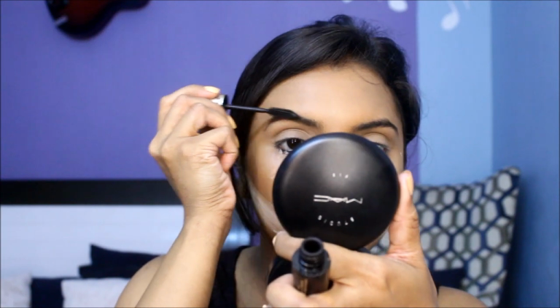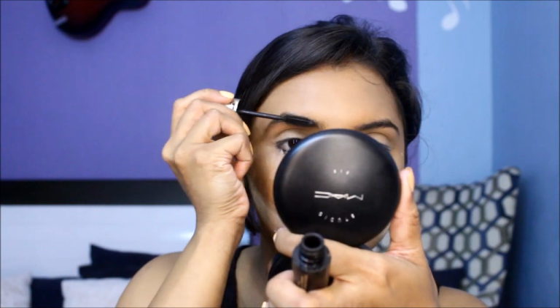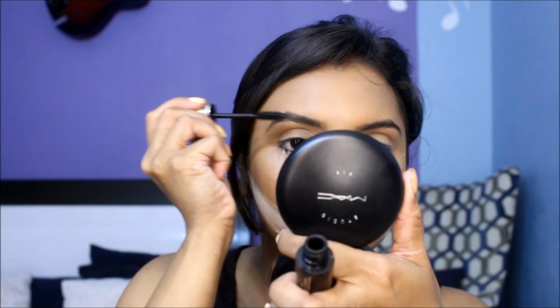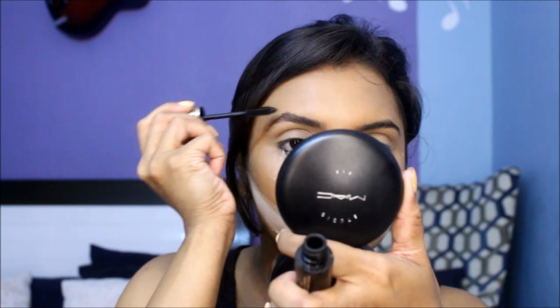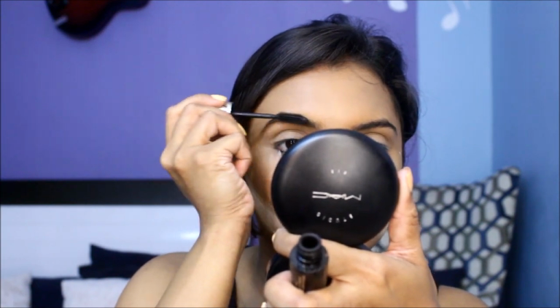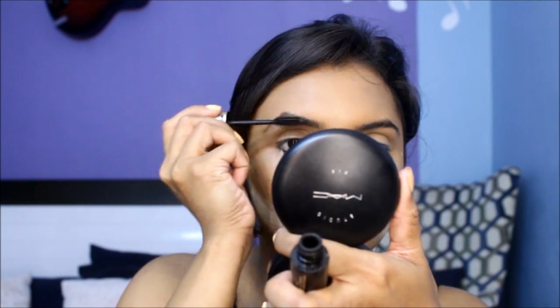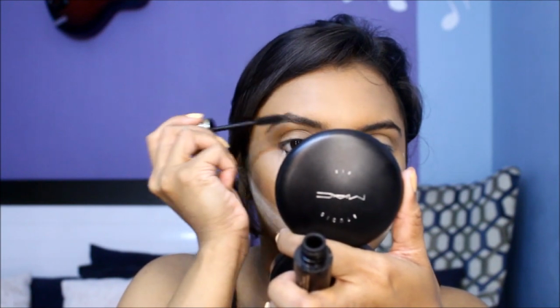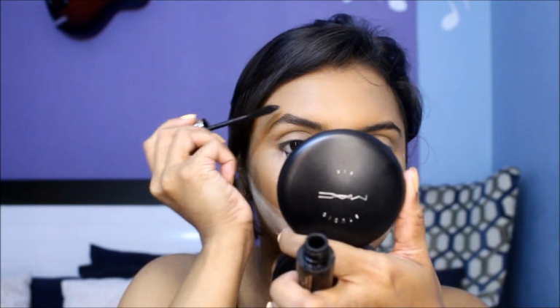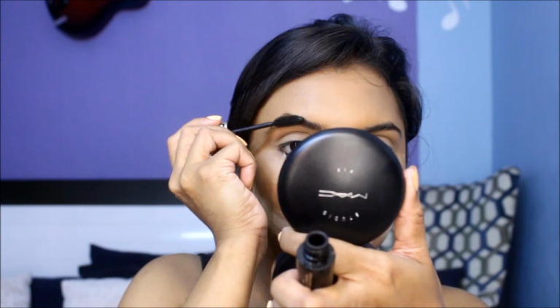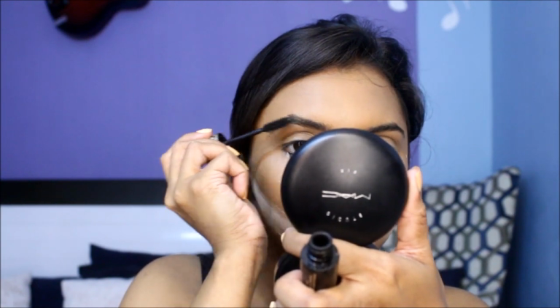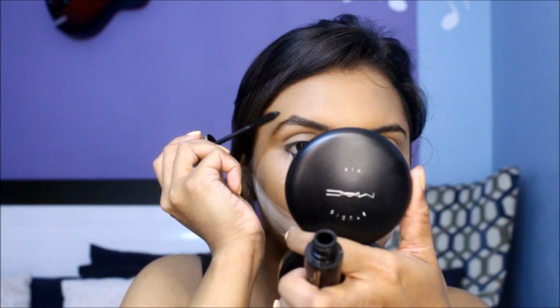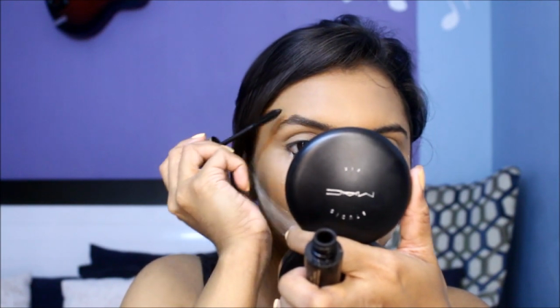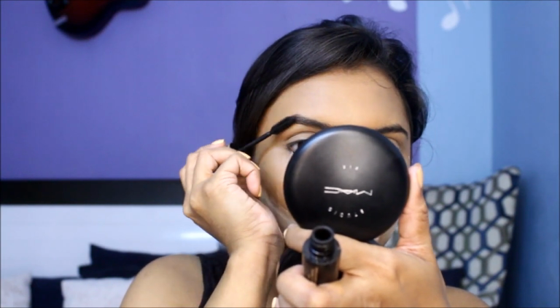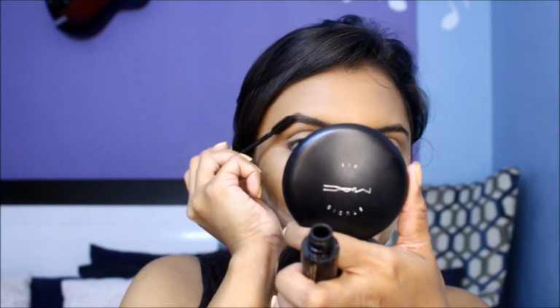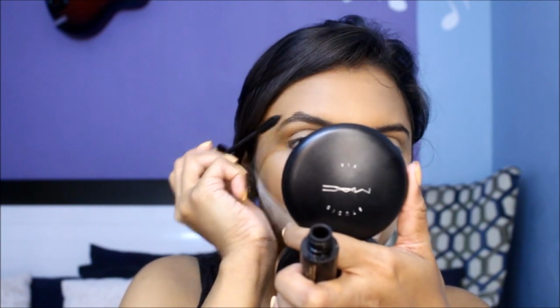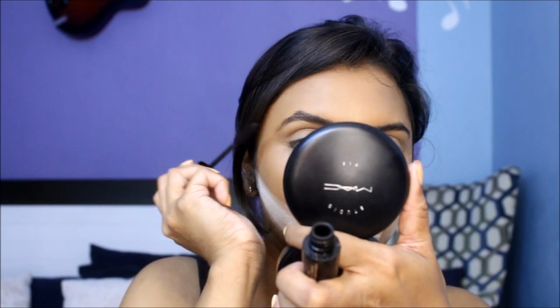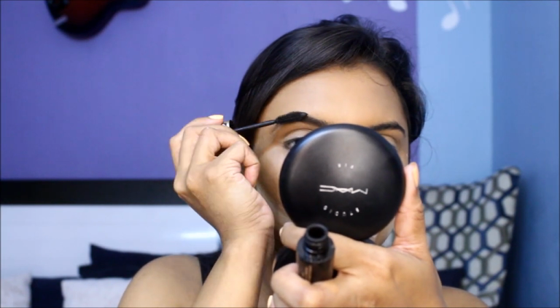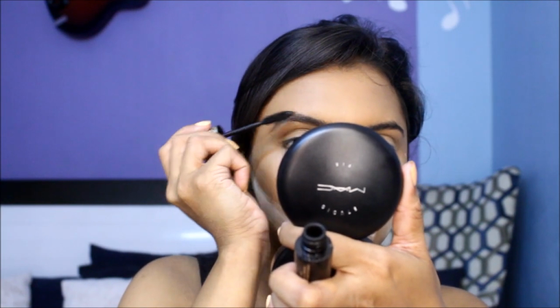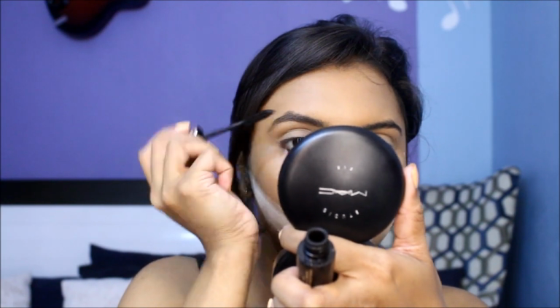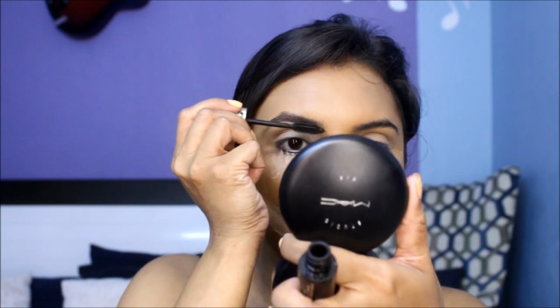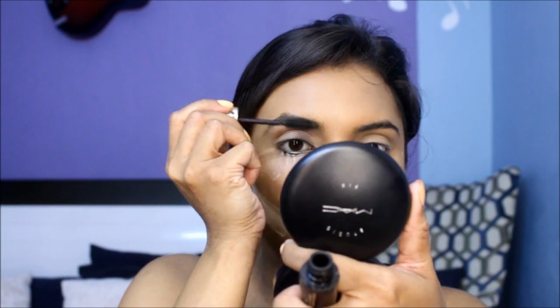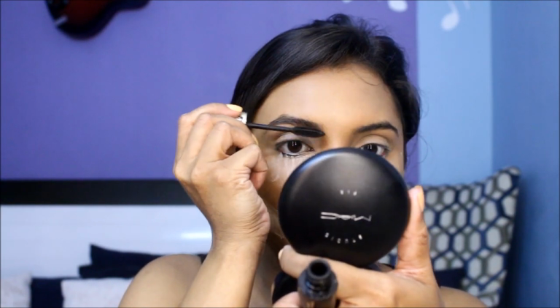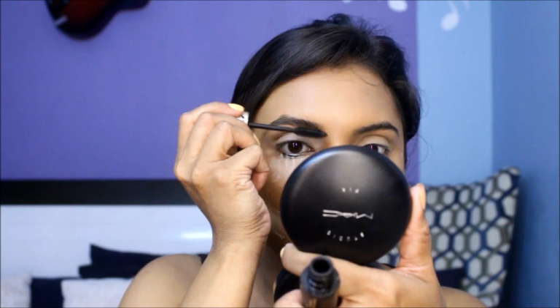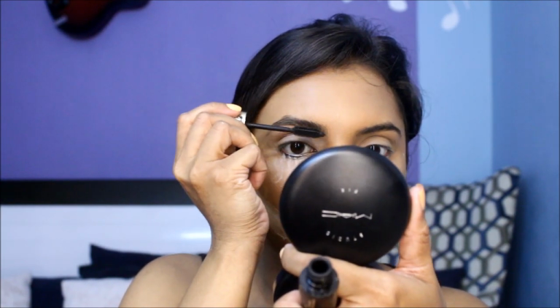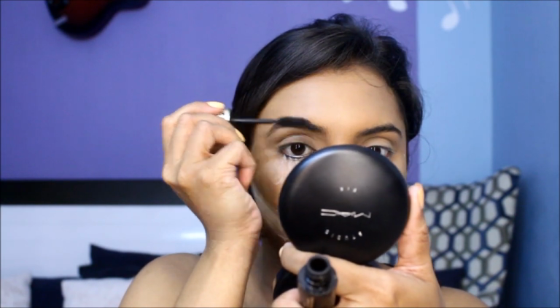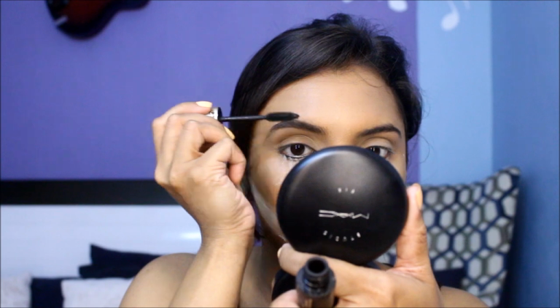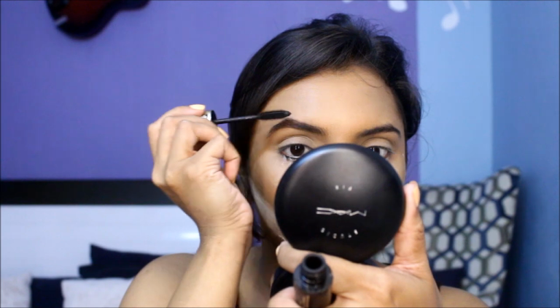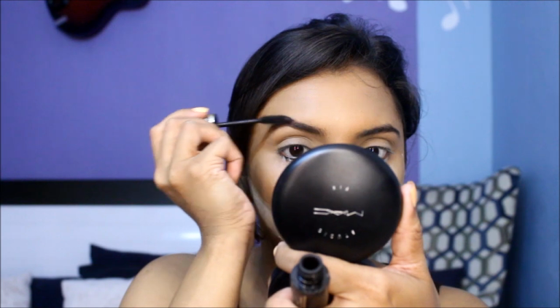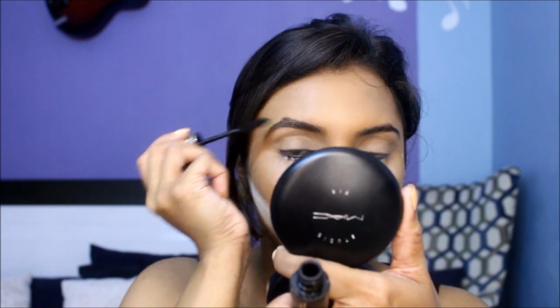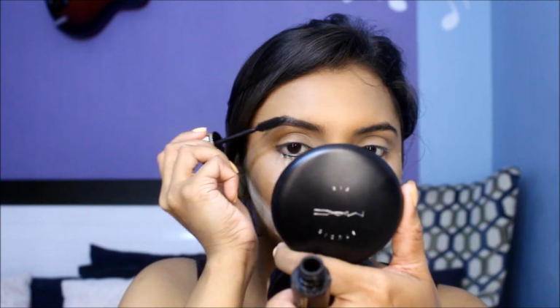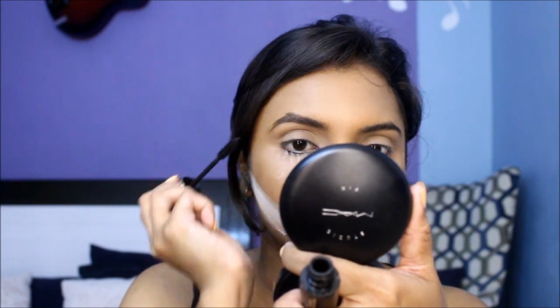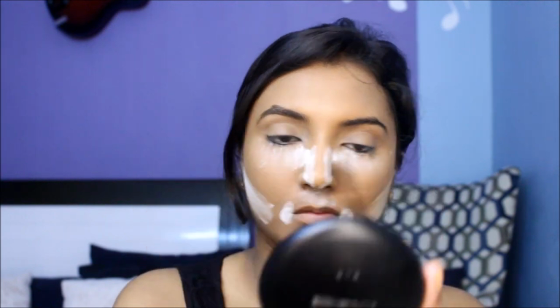You can groom those brows by setting them in place with a mascara — any old mascara will do.